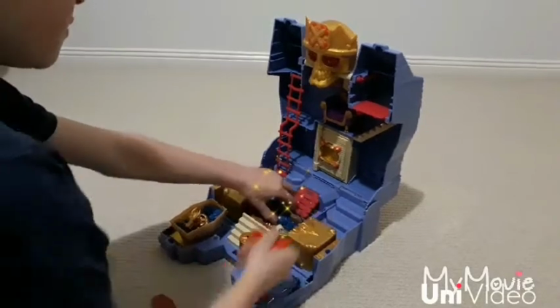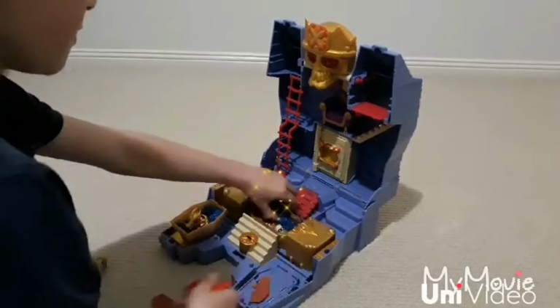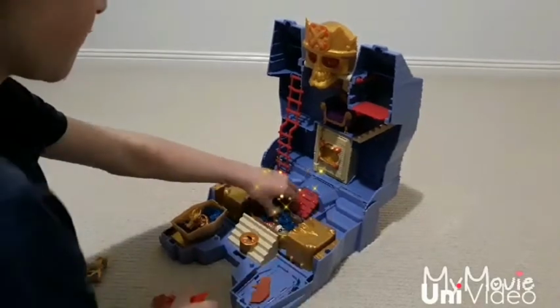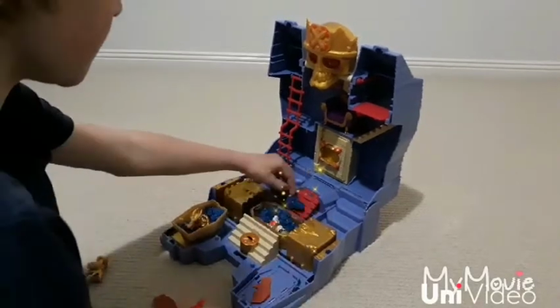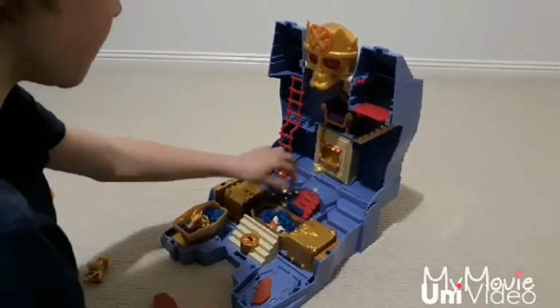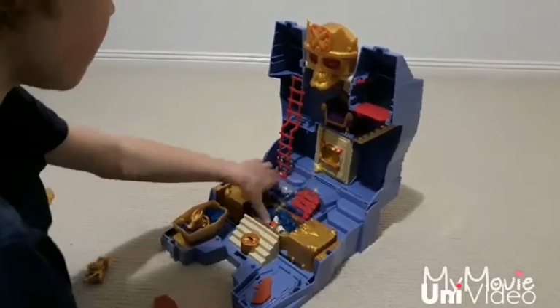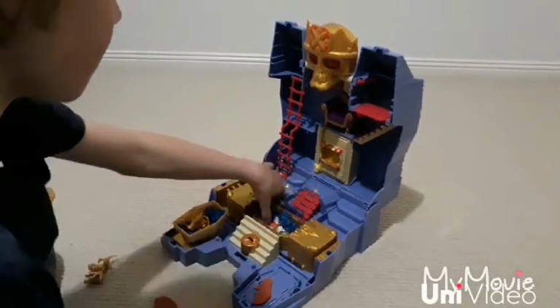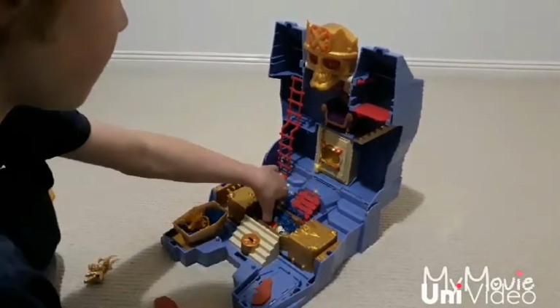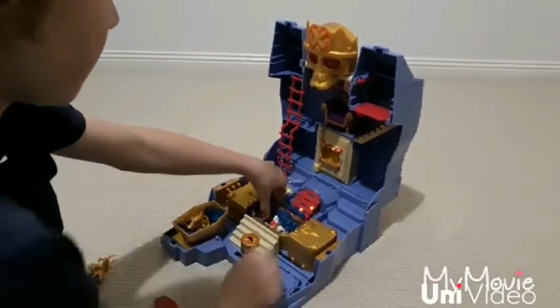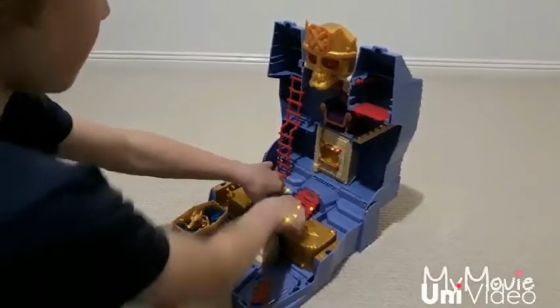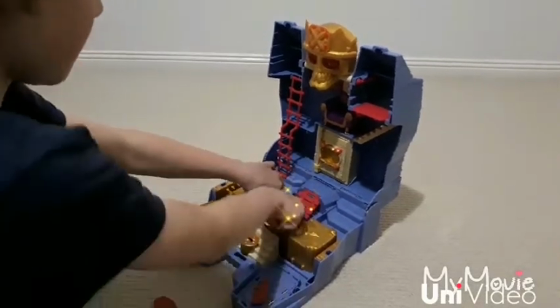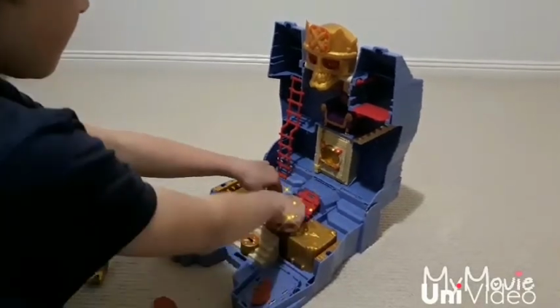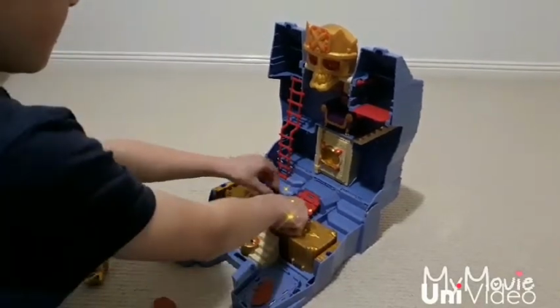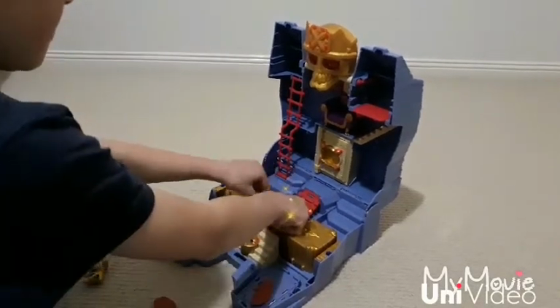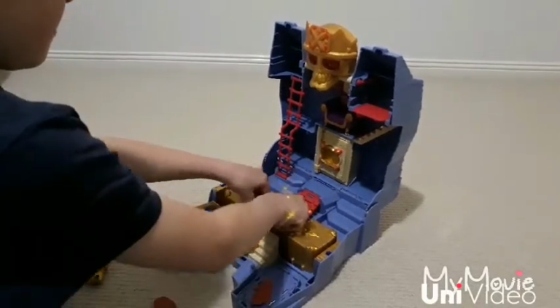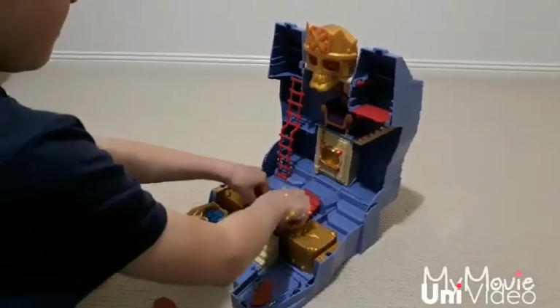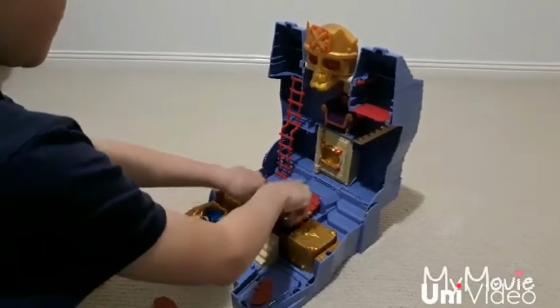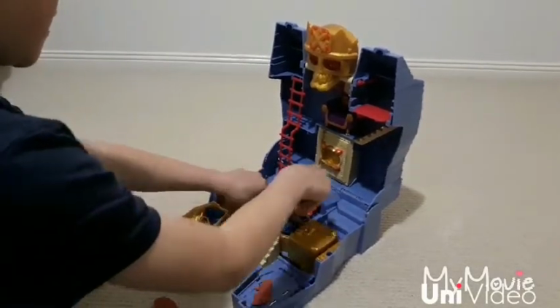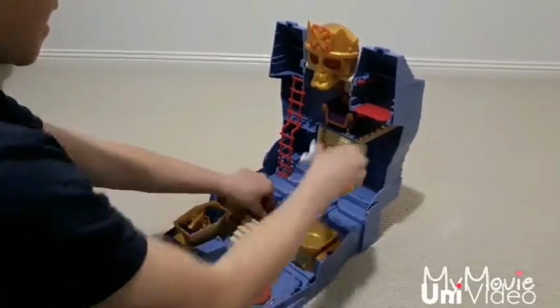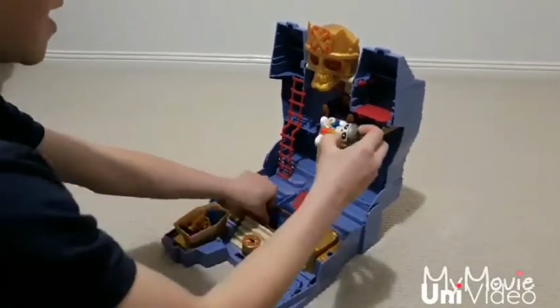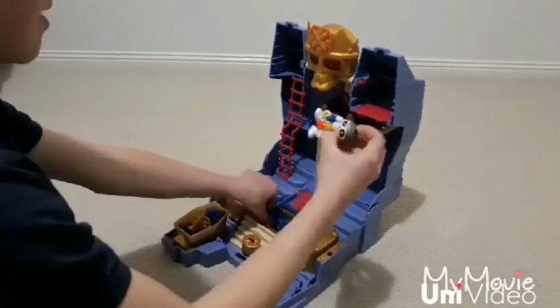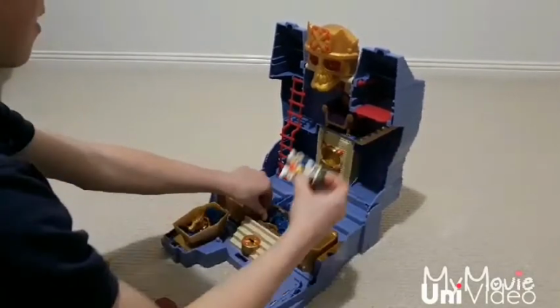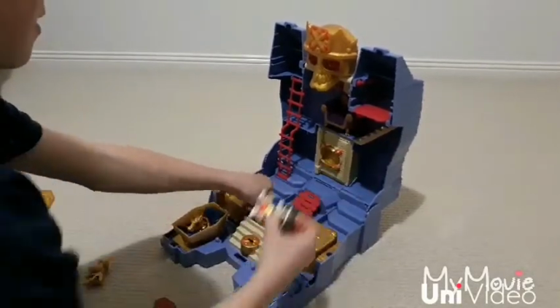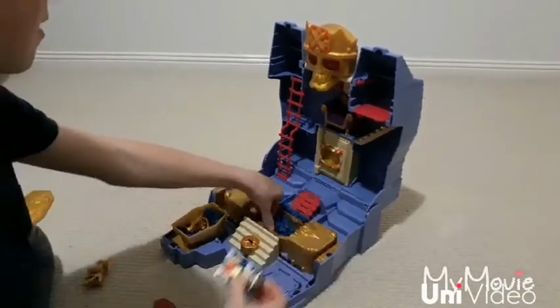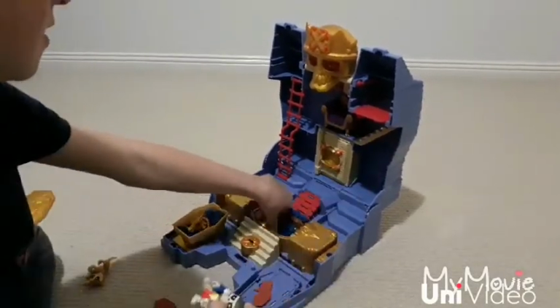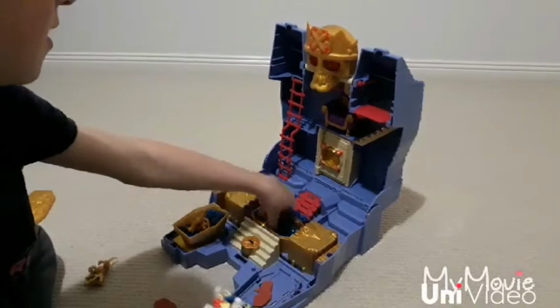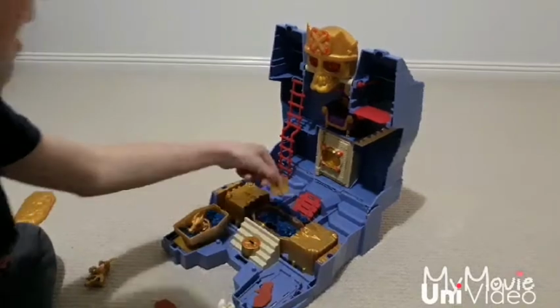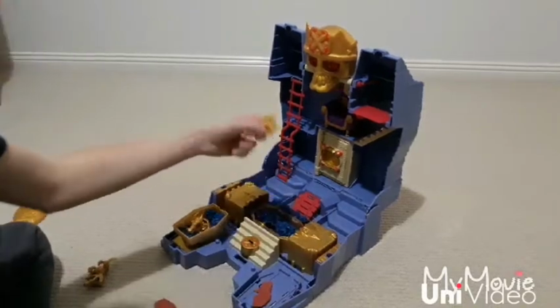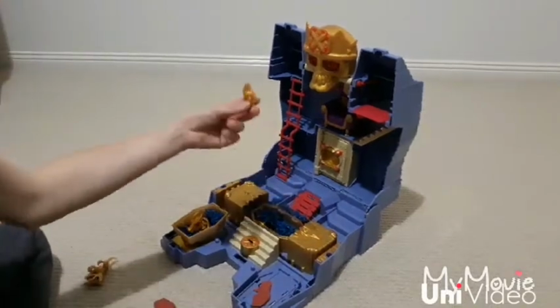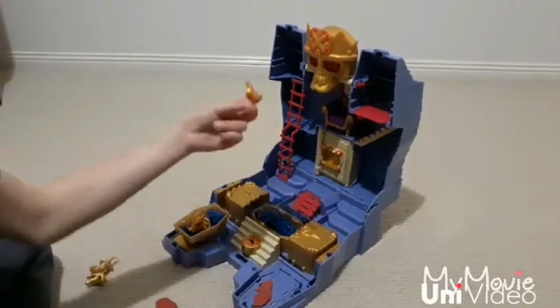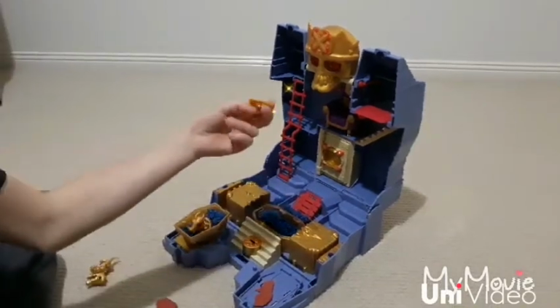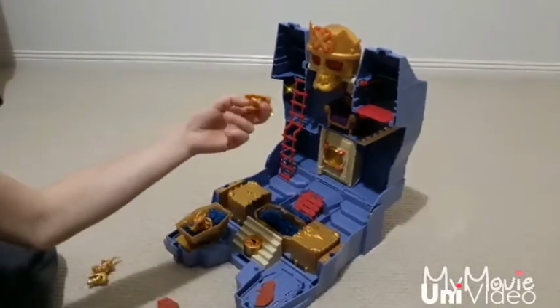We're revealing him. We've got the king and his treasure.